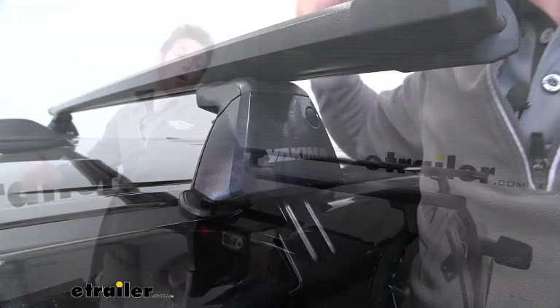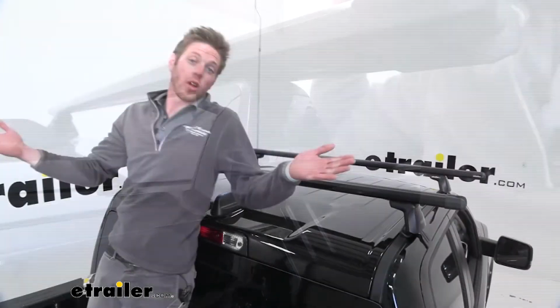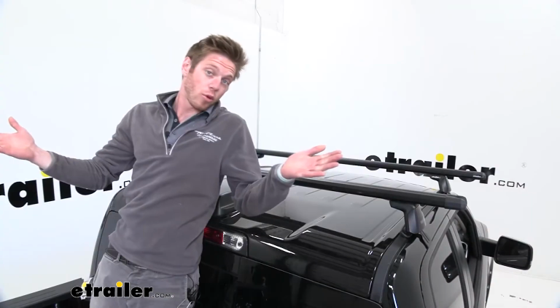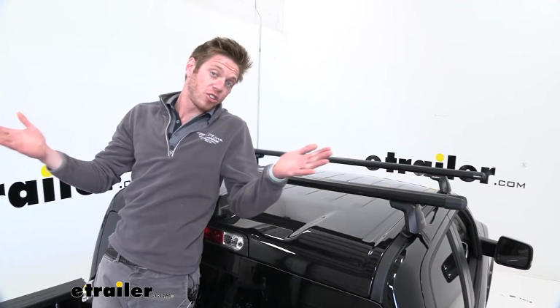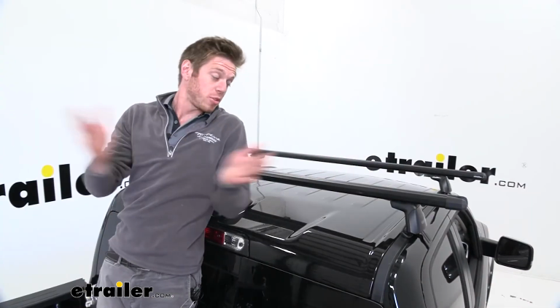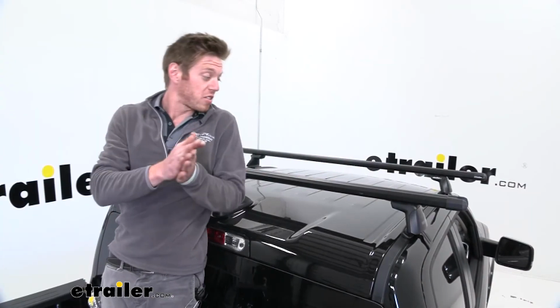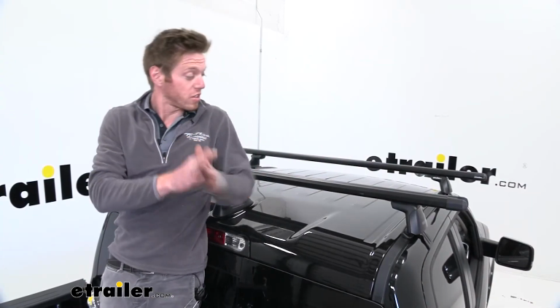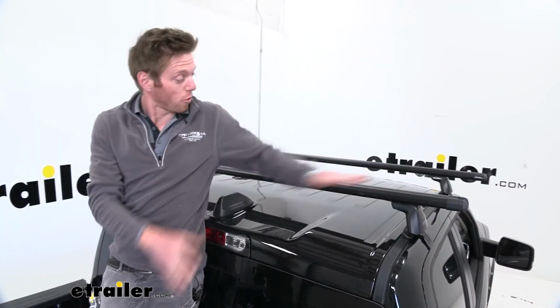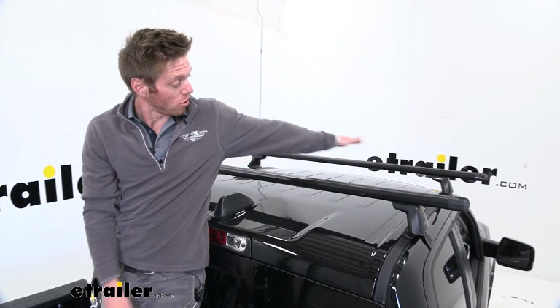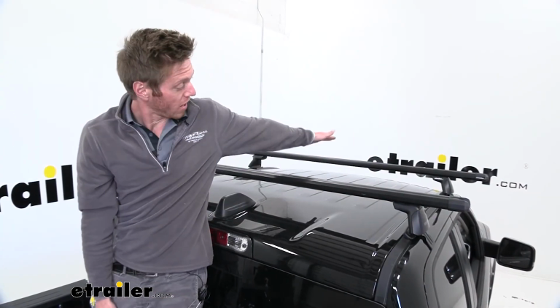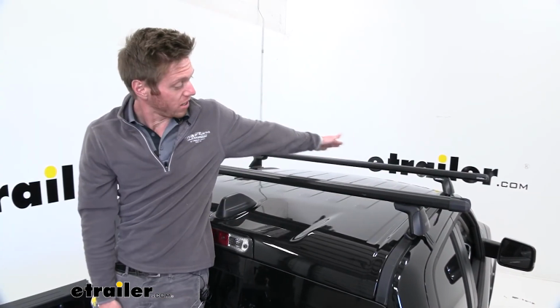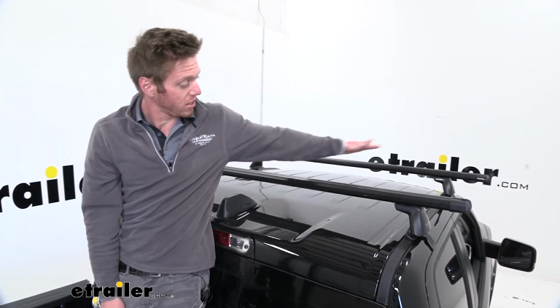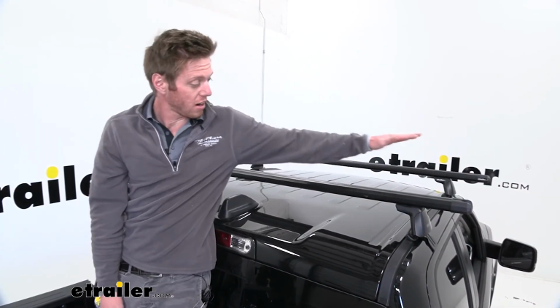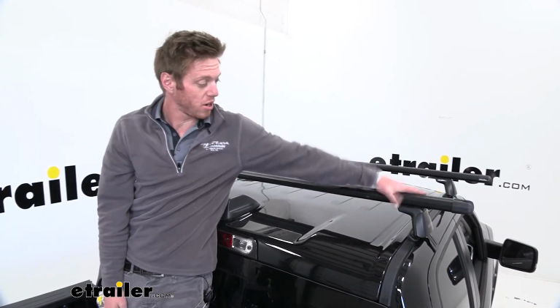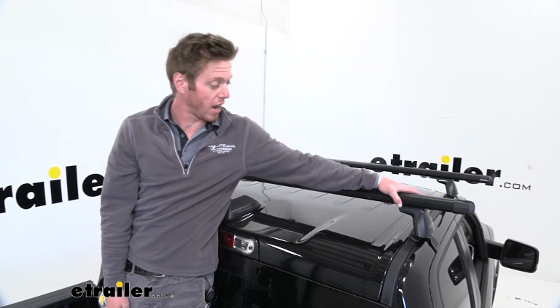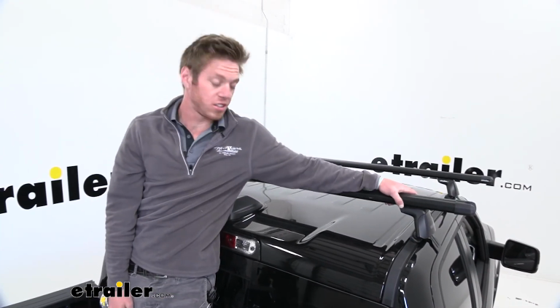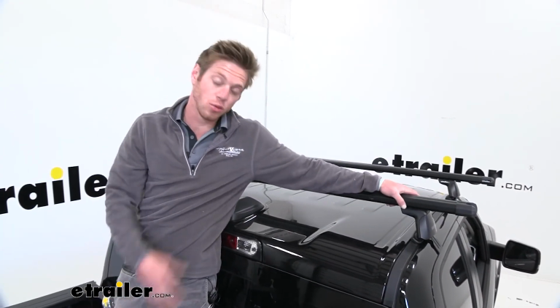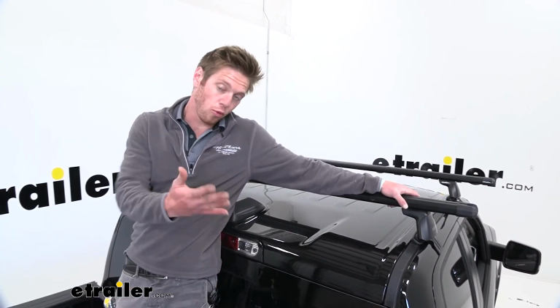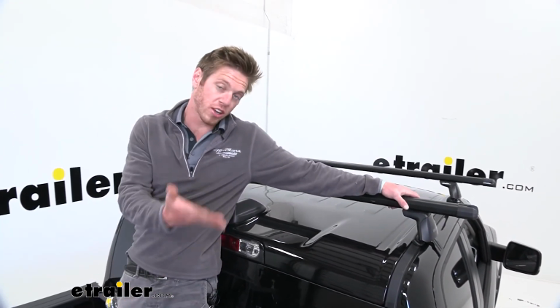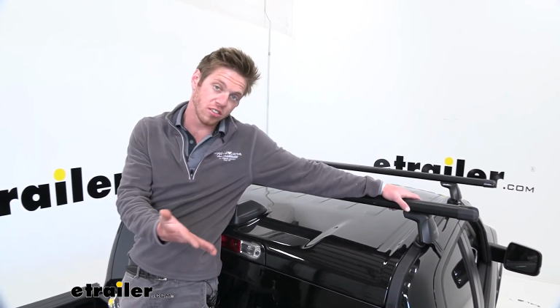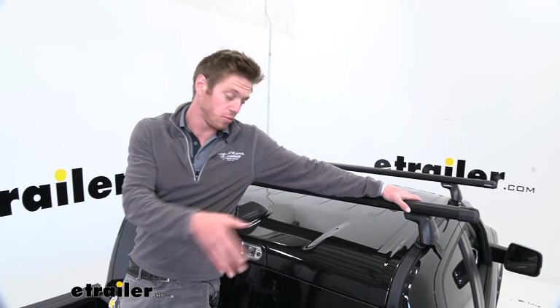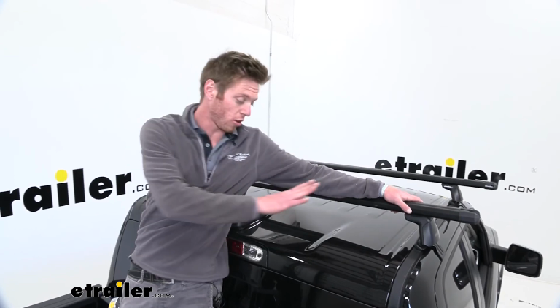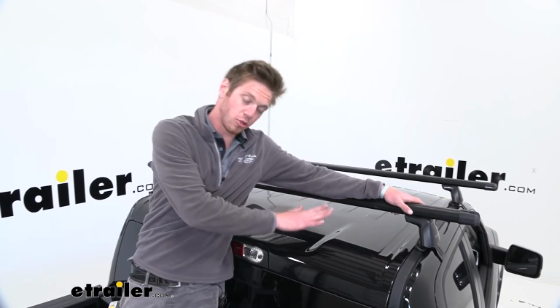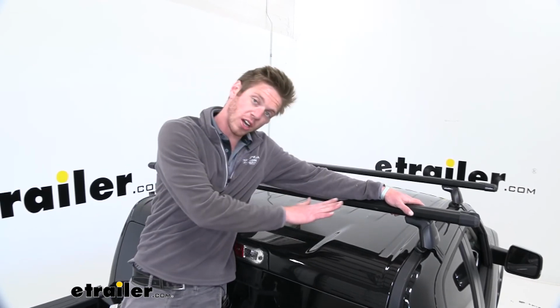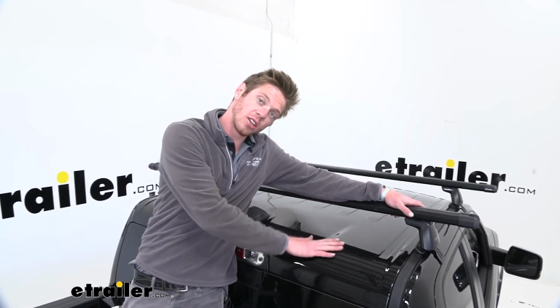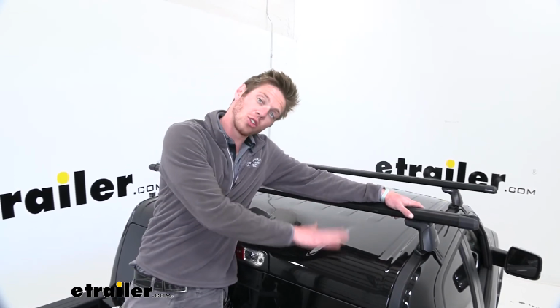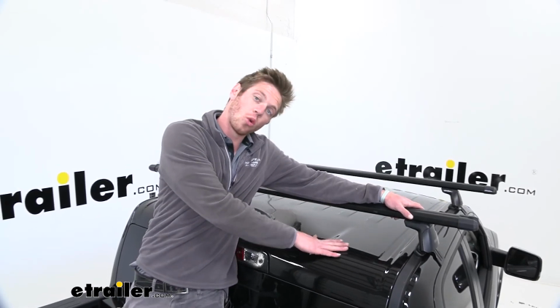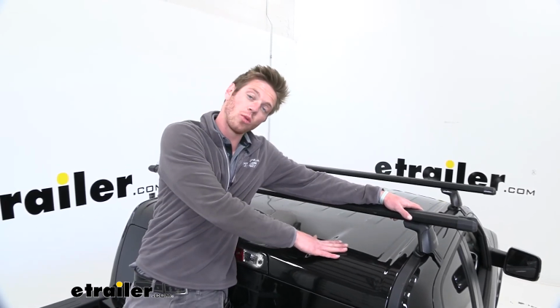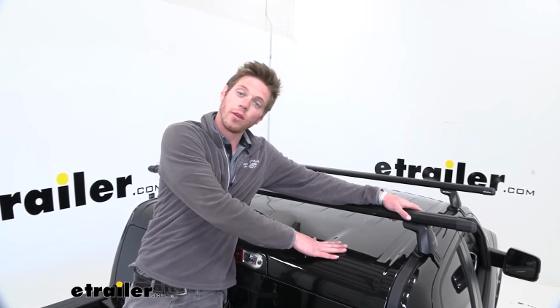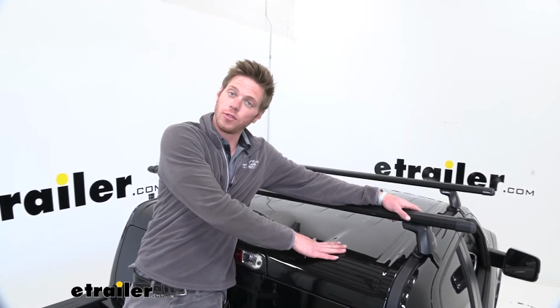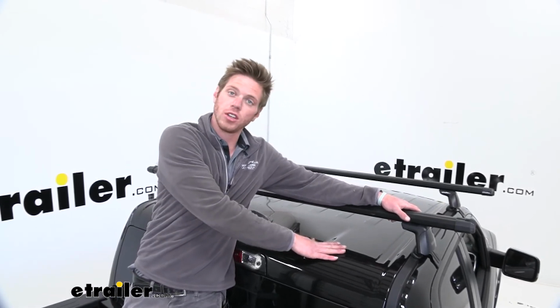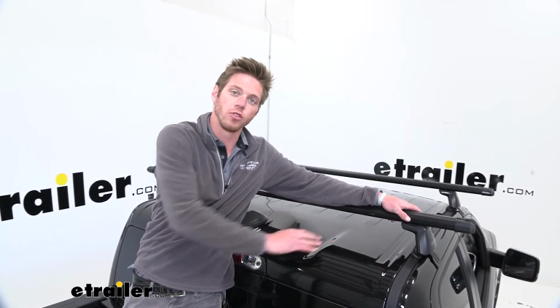Well everyone, that just about does it for a look at the Yakima HD roof rack system on our 2020 Ram 1500.